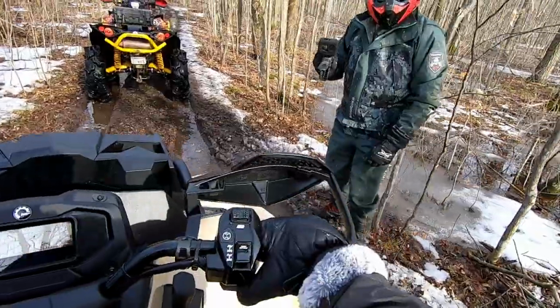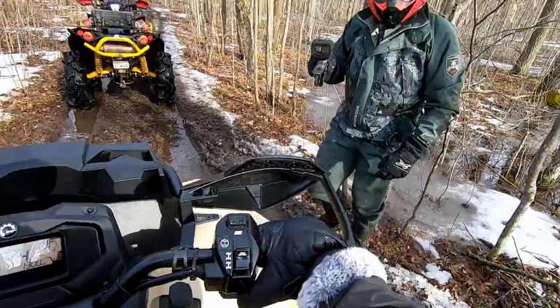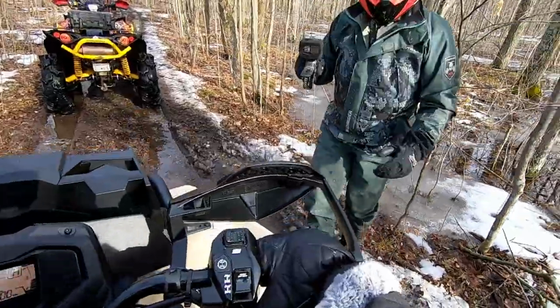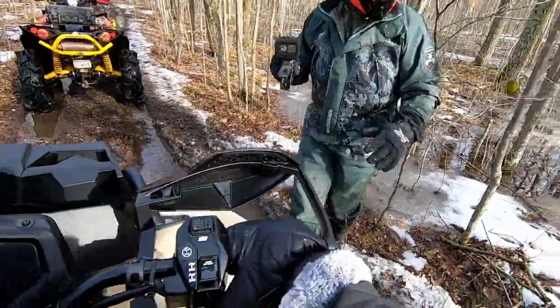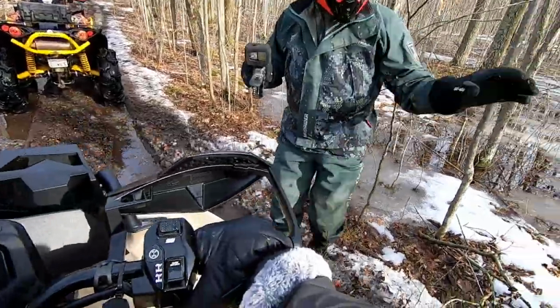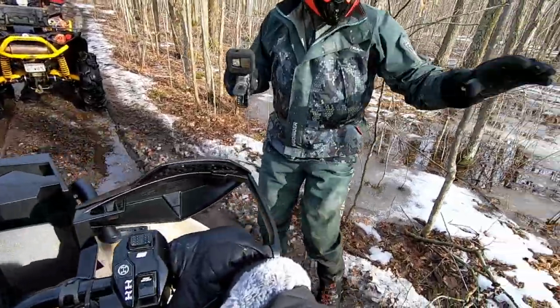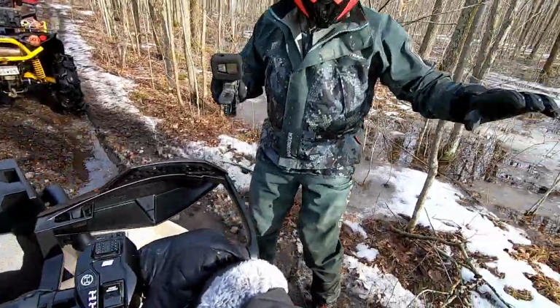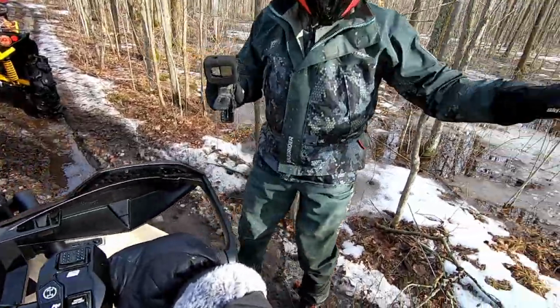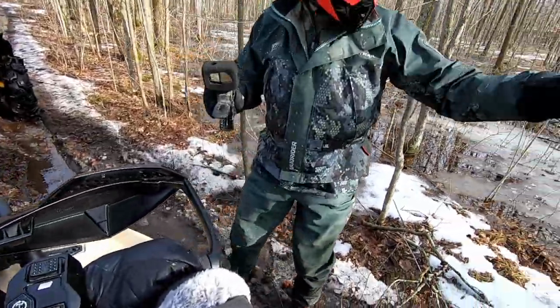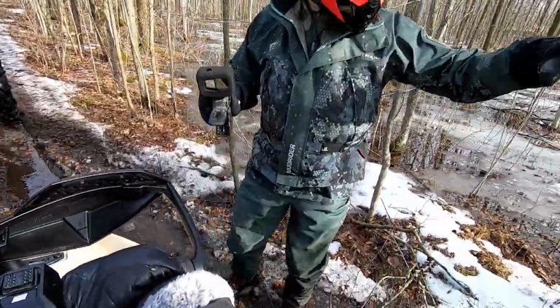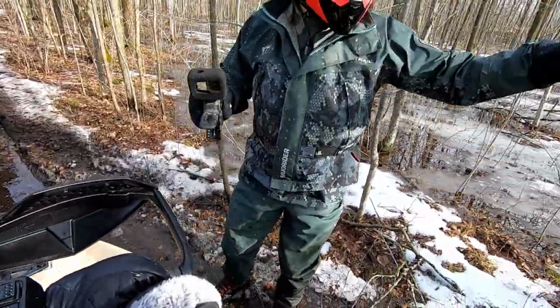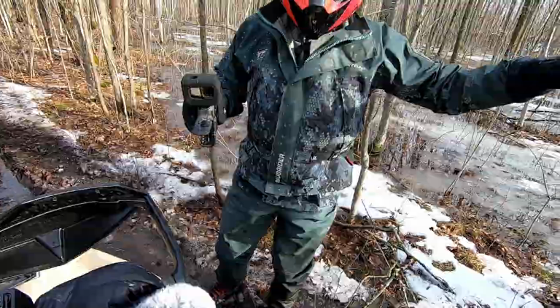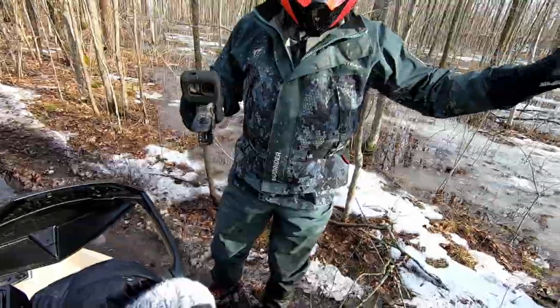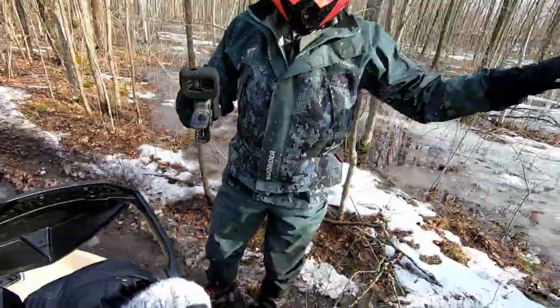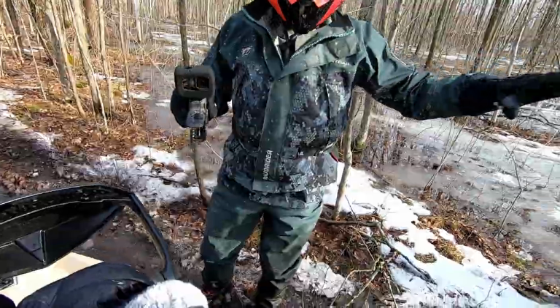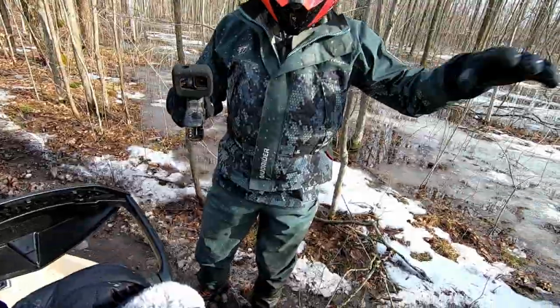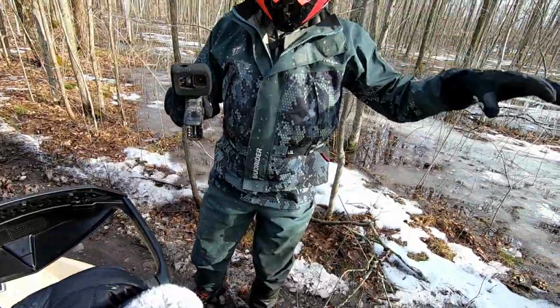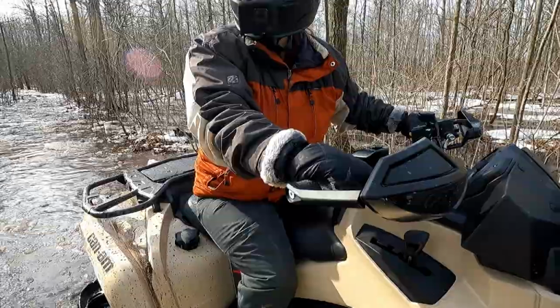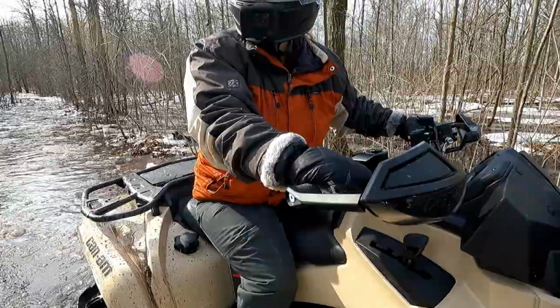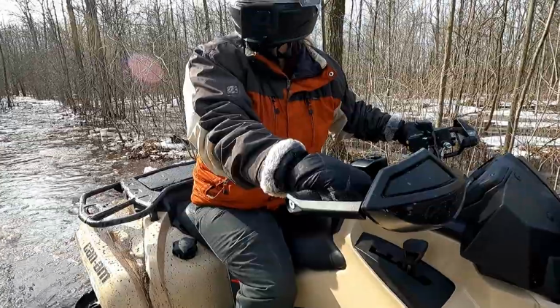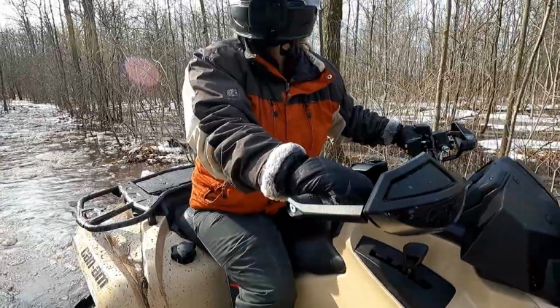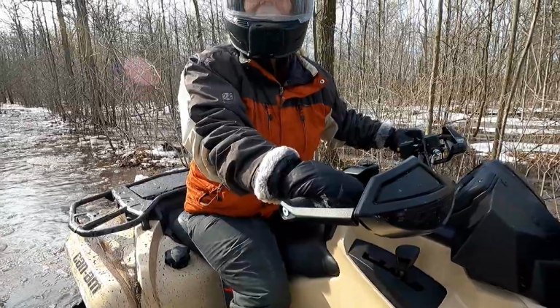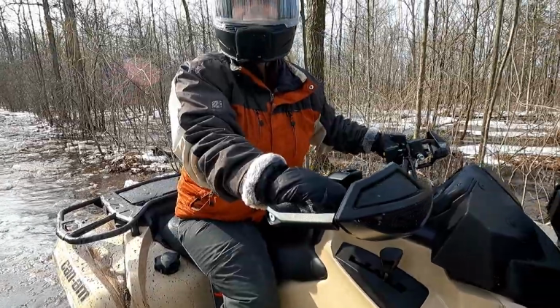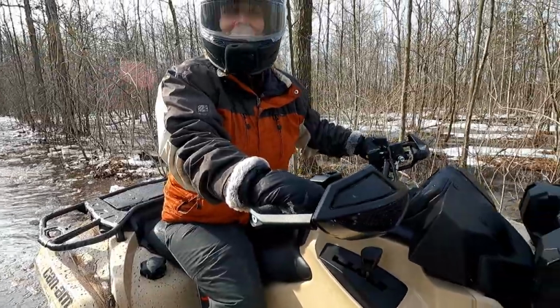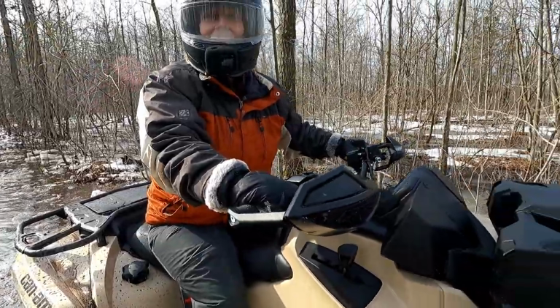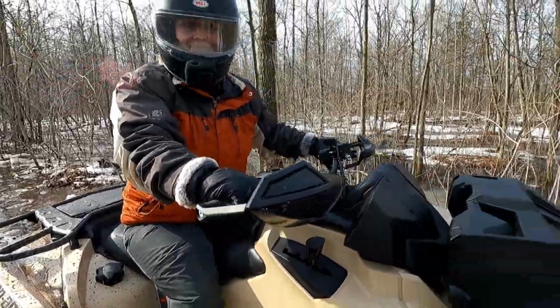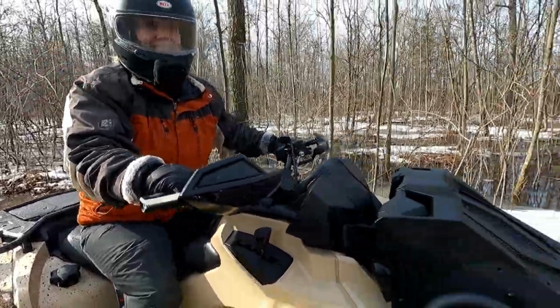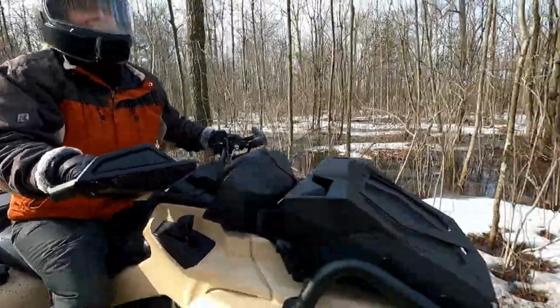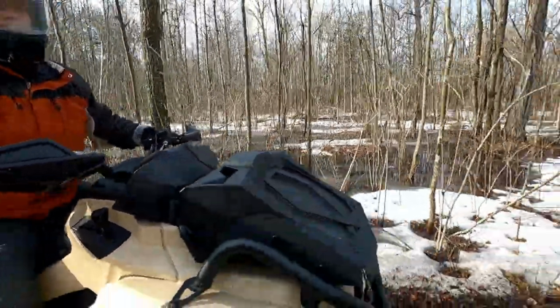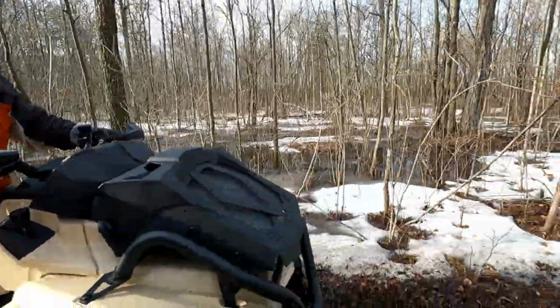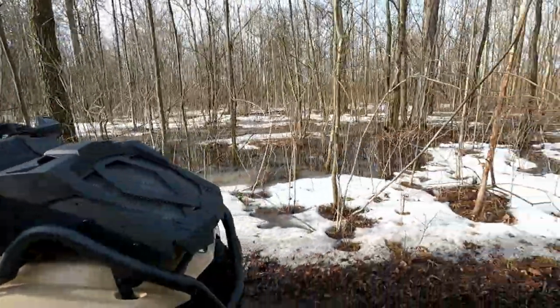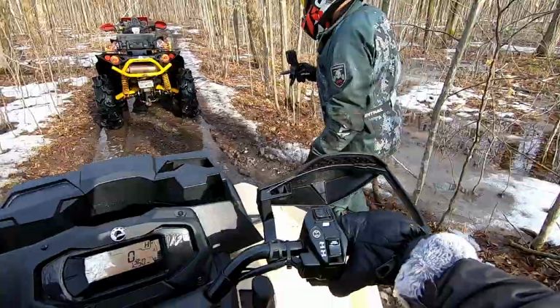Whoa! This part normally doesn't have water like this. It's so funny, yeah.